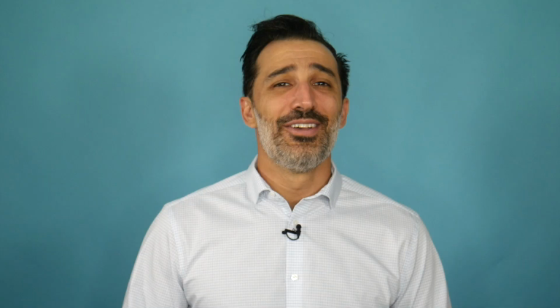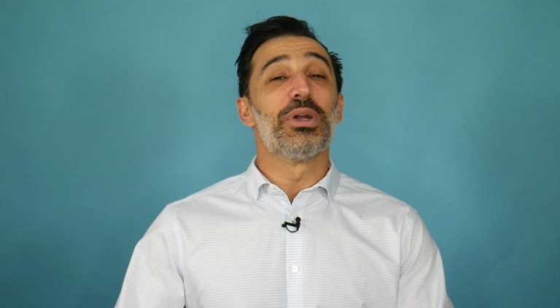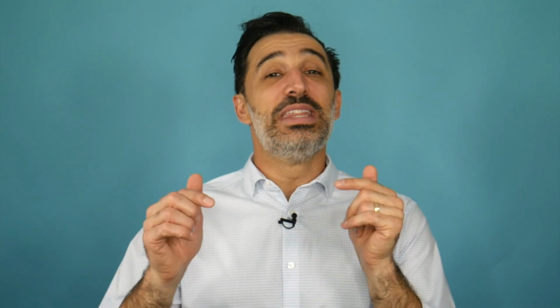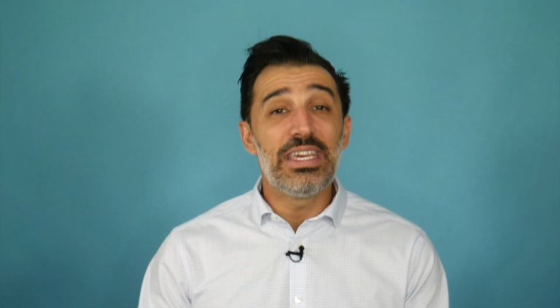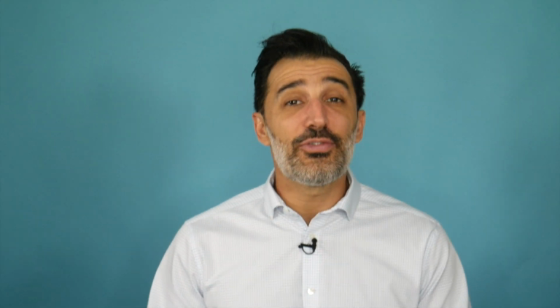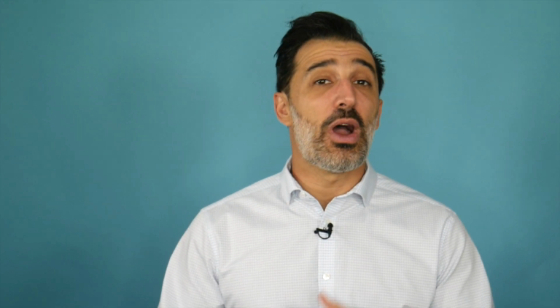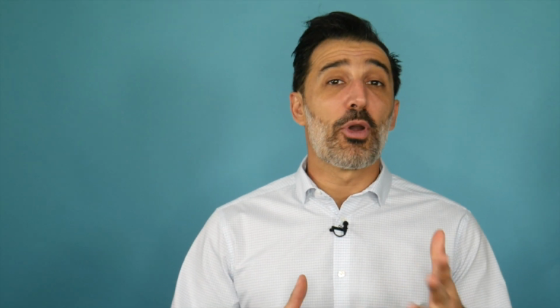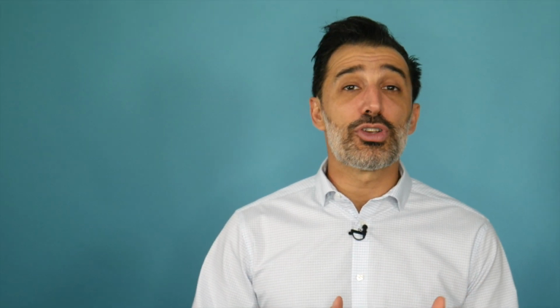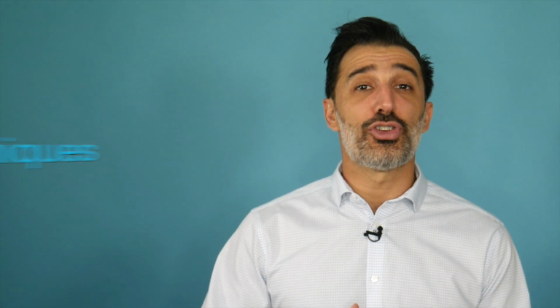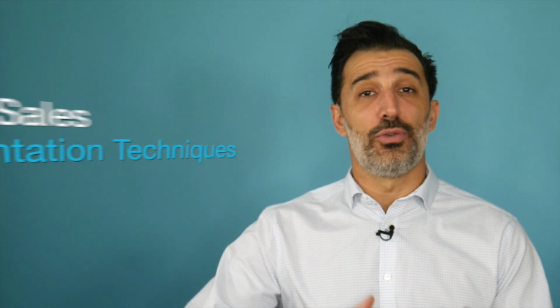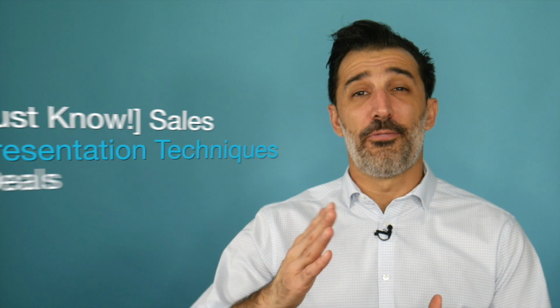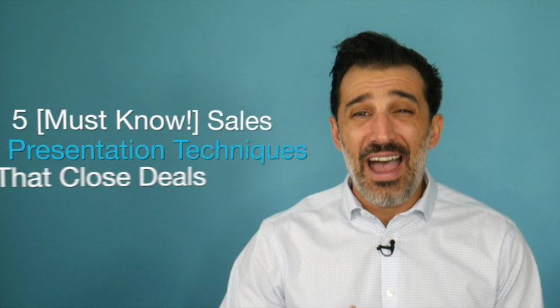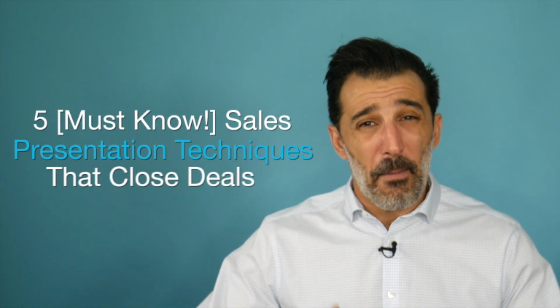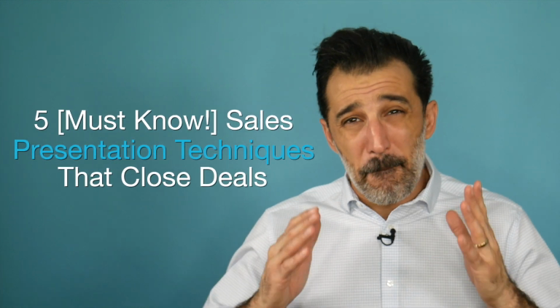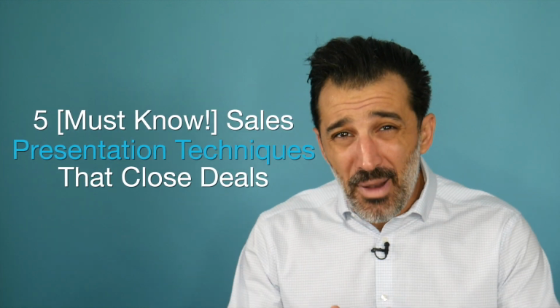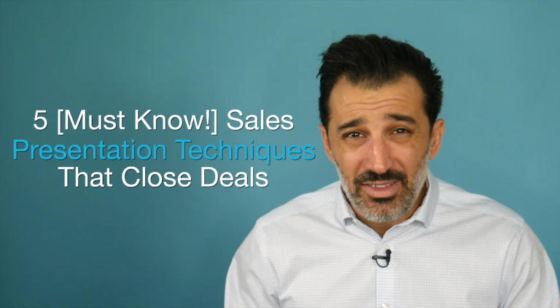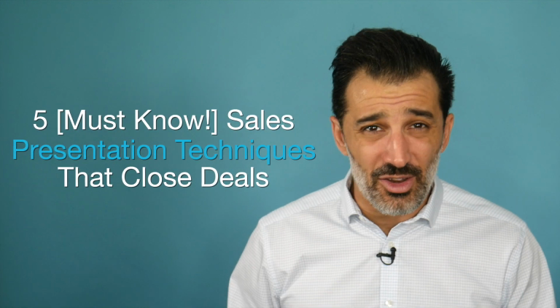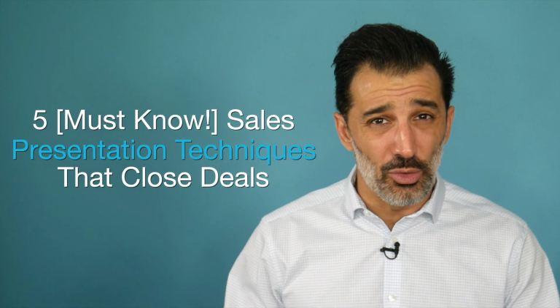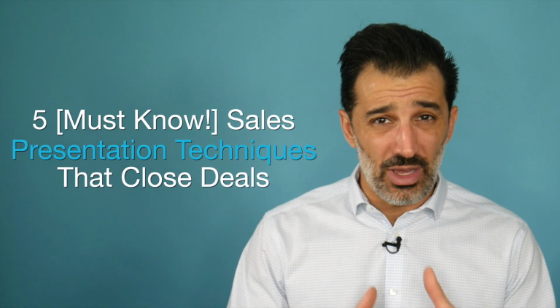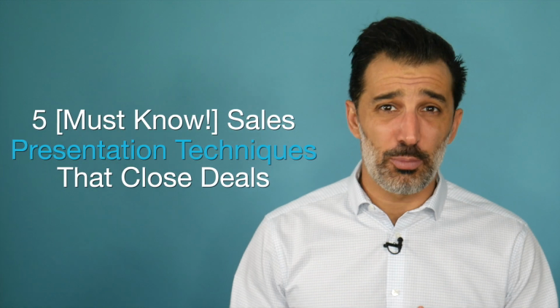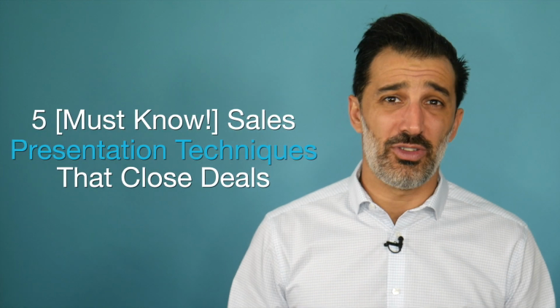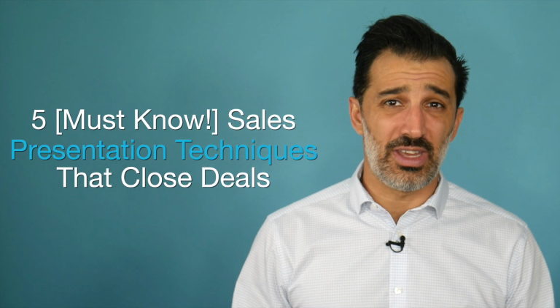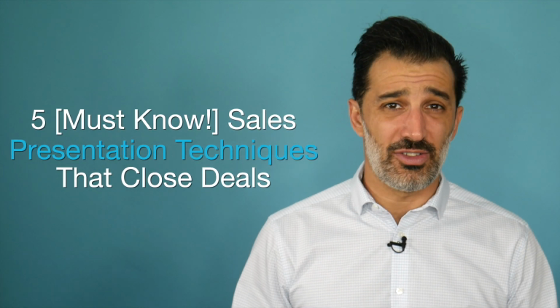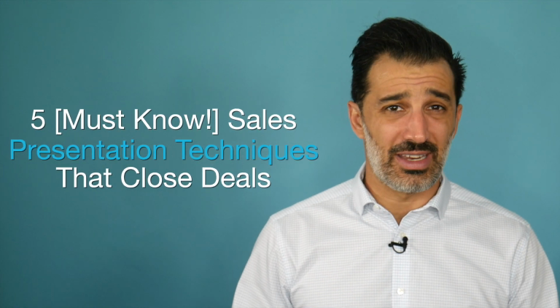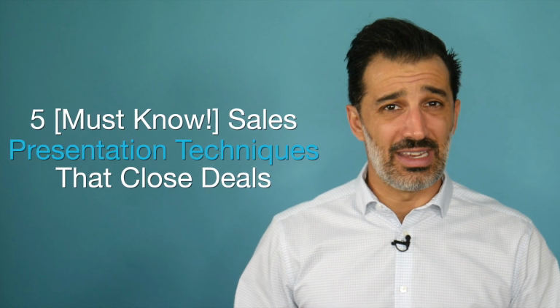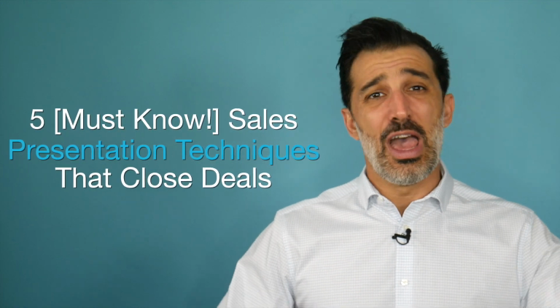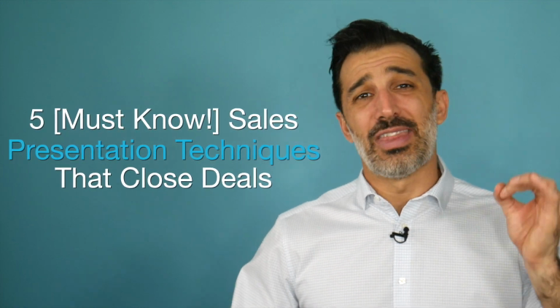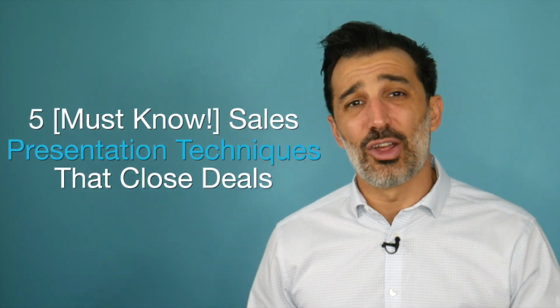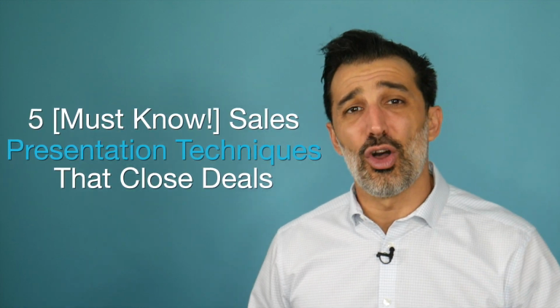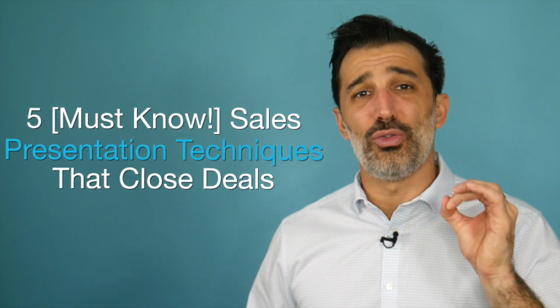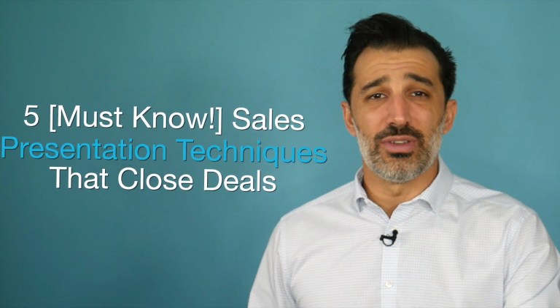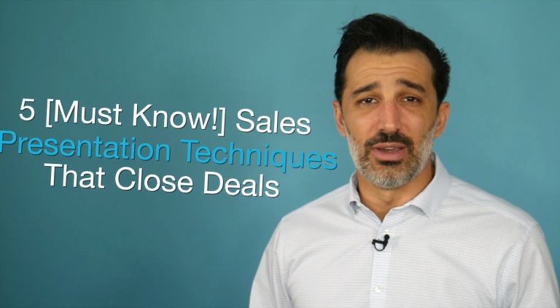So in this video, I'm going to show you five must-know sales presentation techniques that close deals.